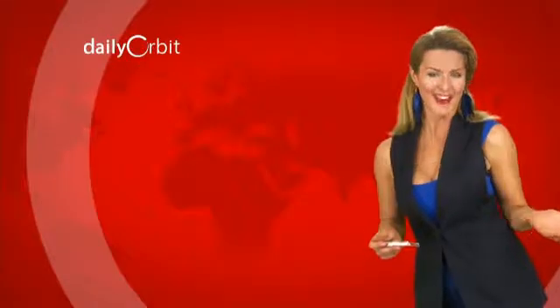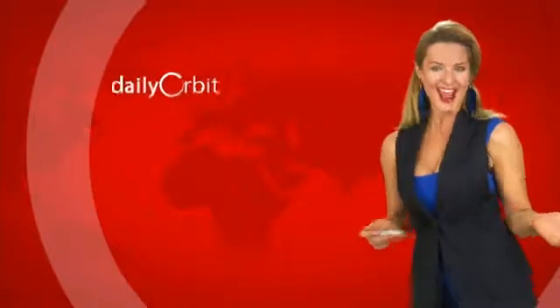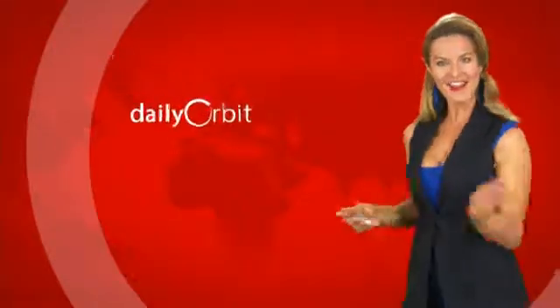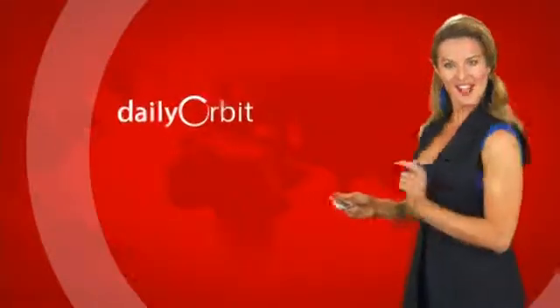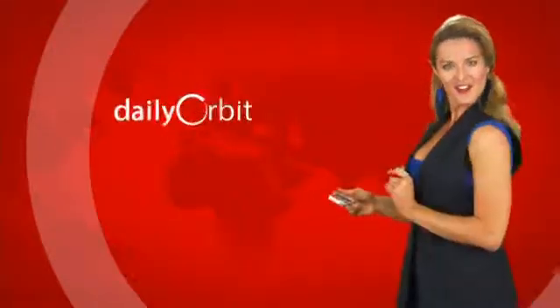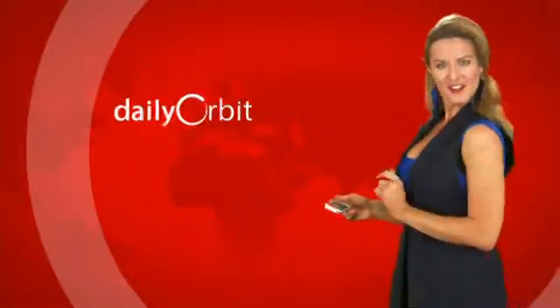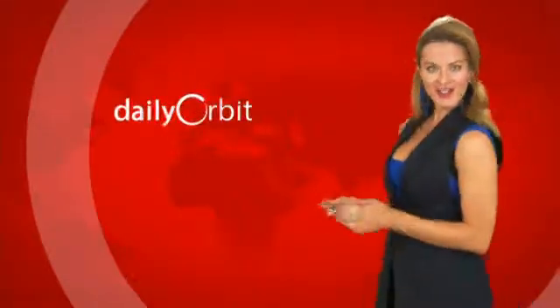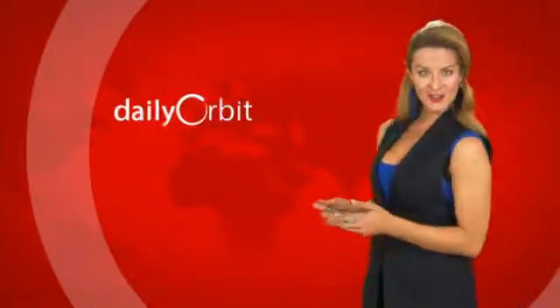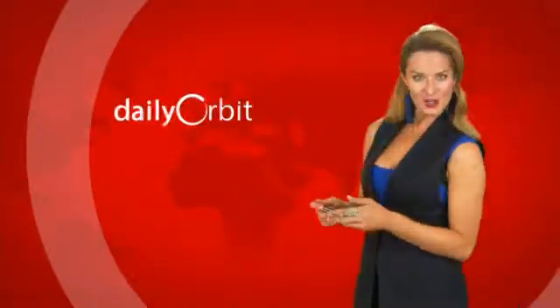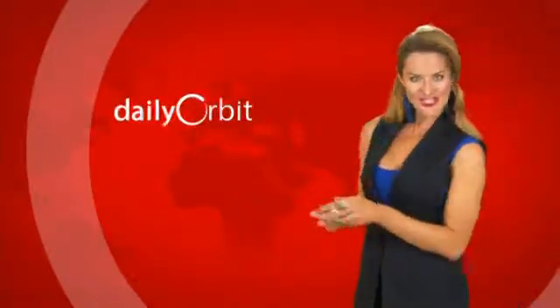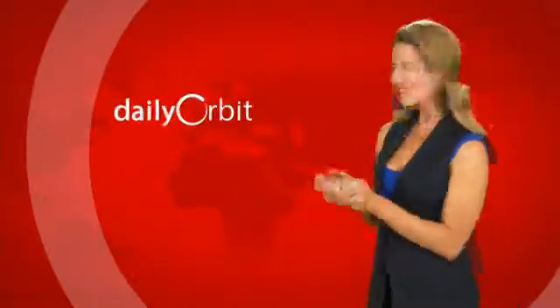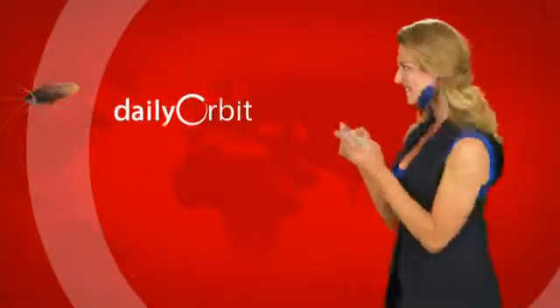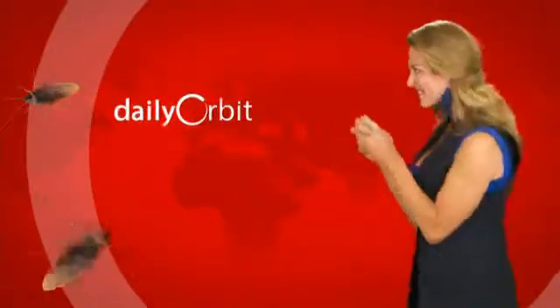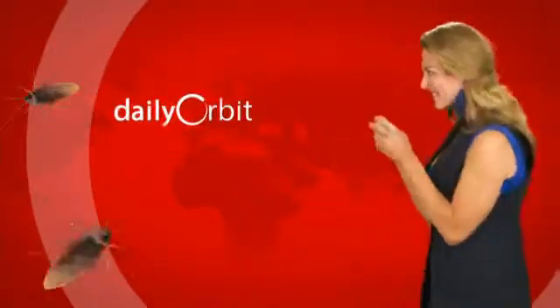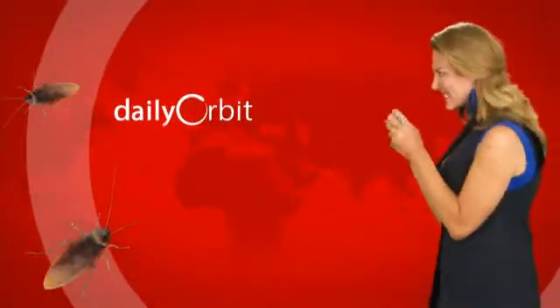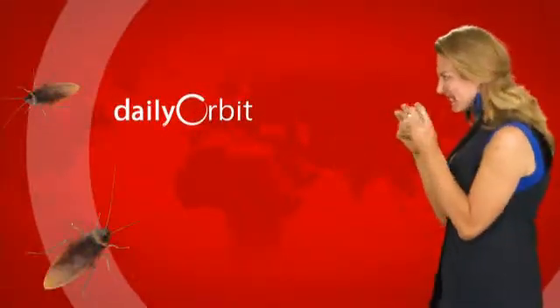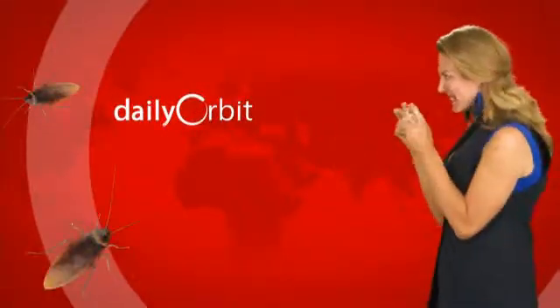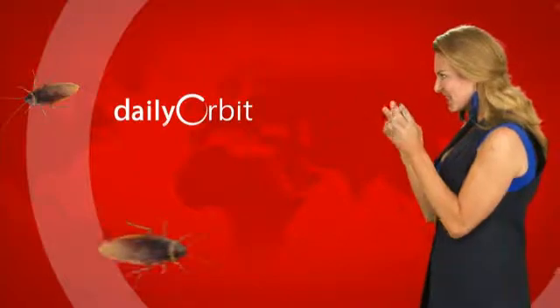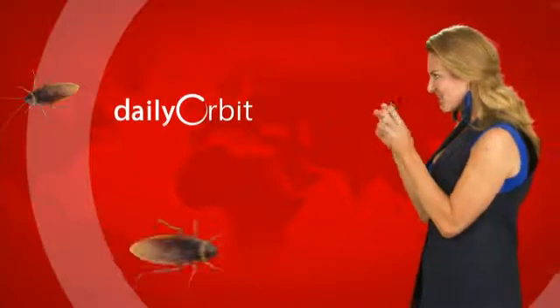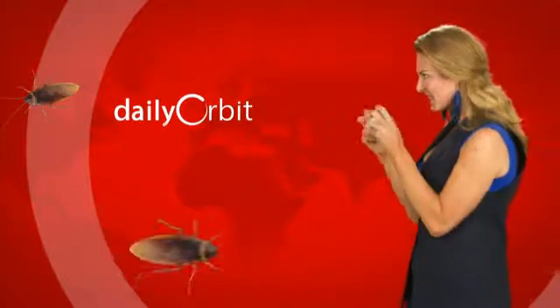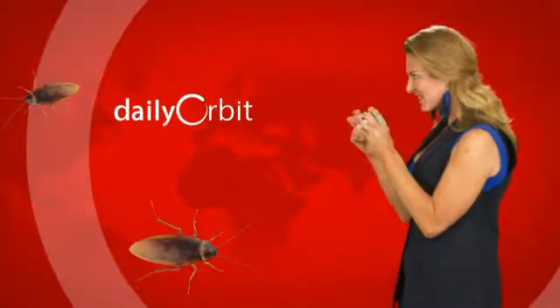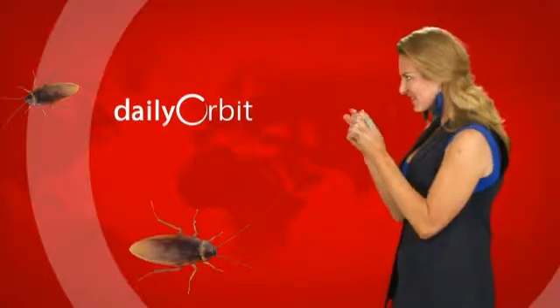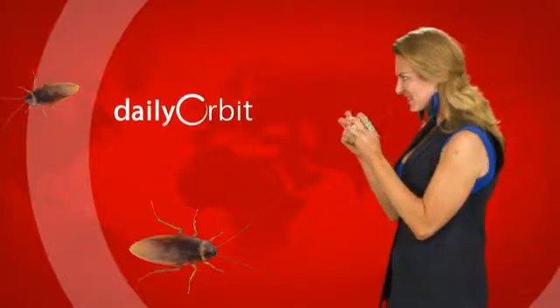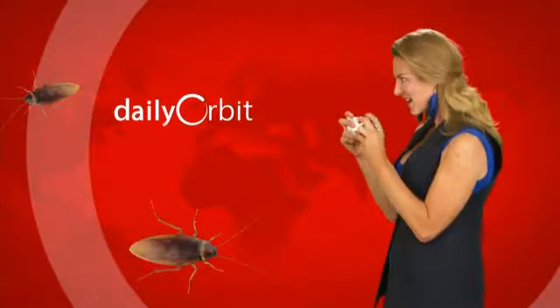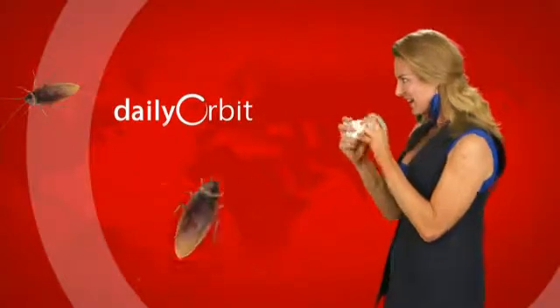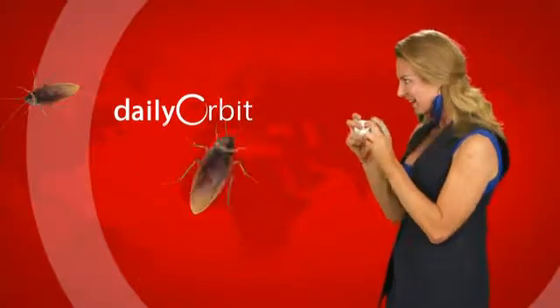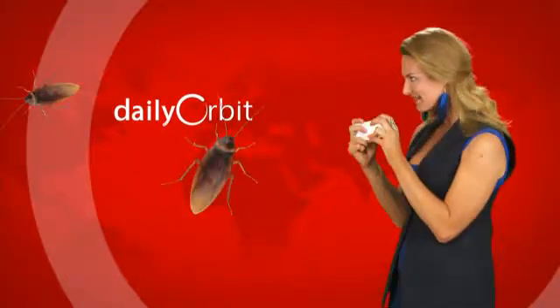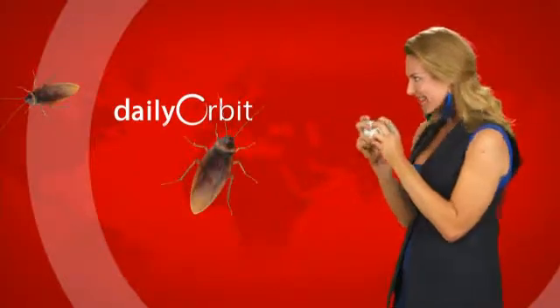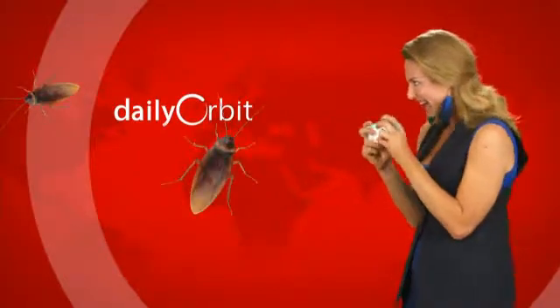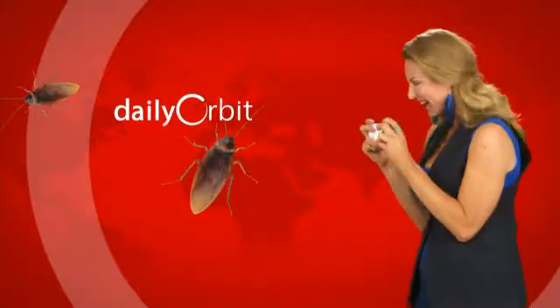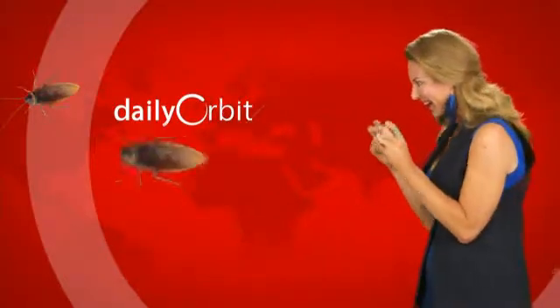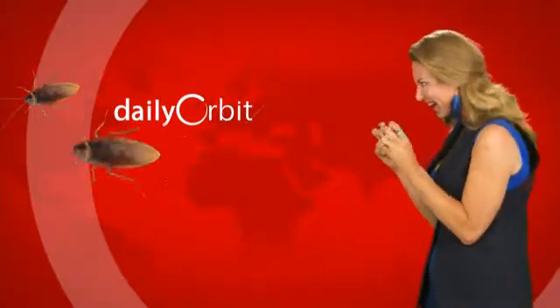And that's all for the Daily Orbit. Bye for now!